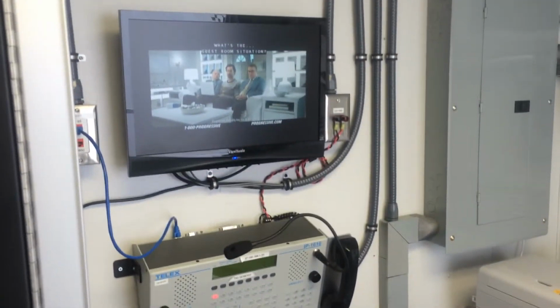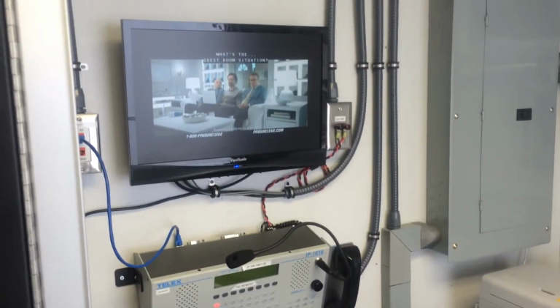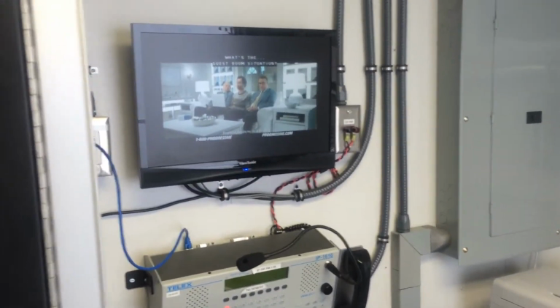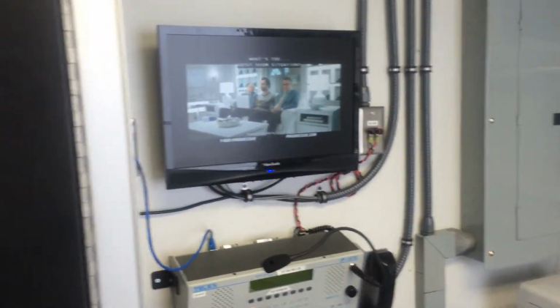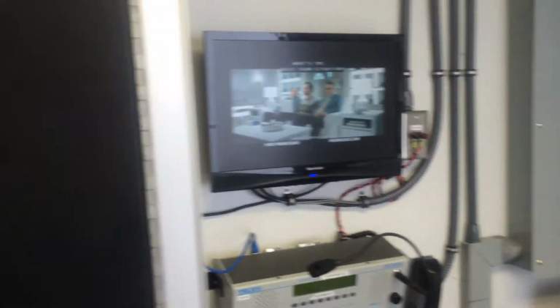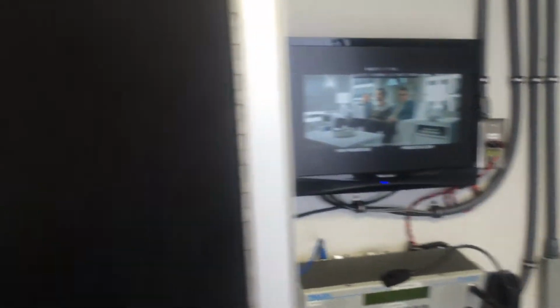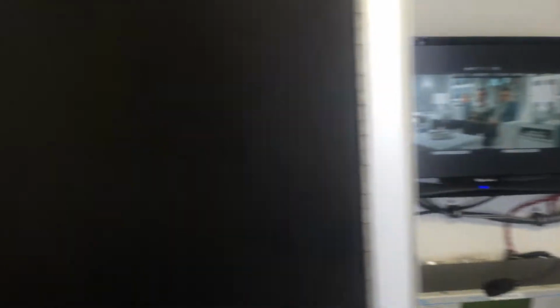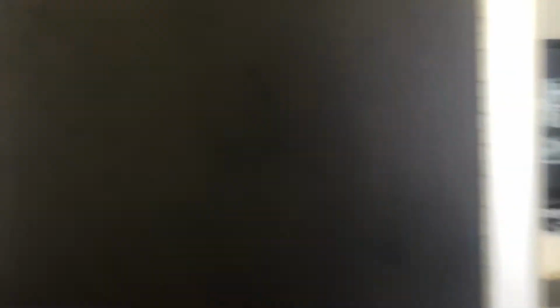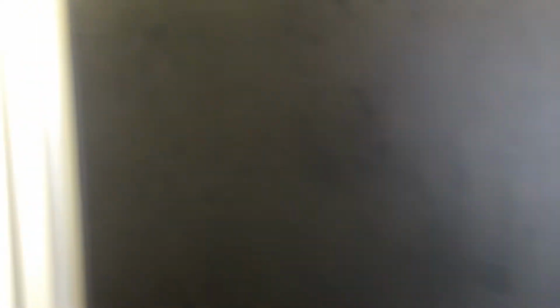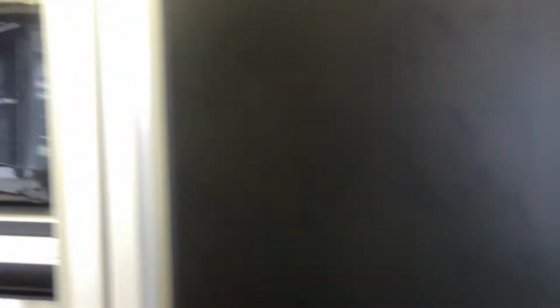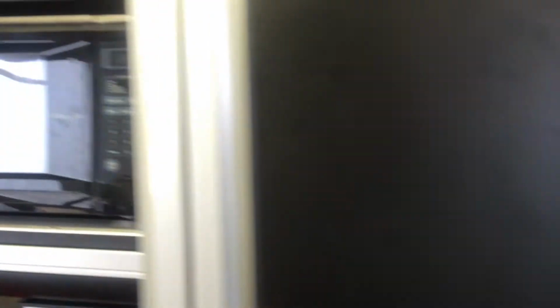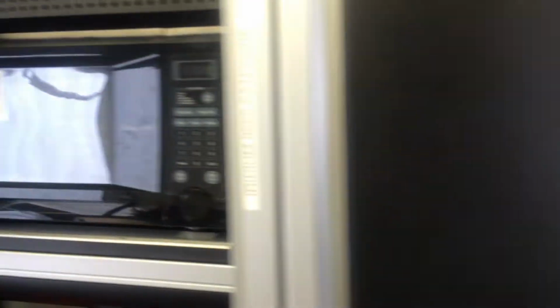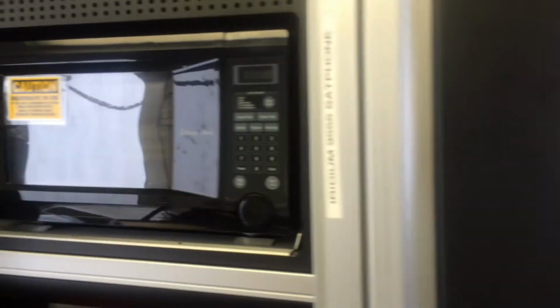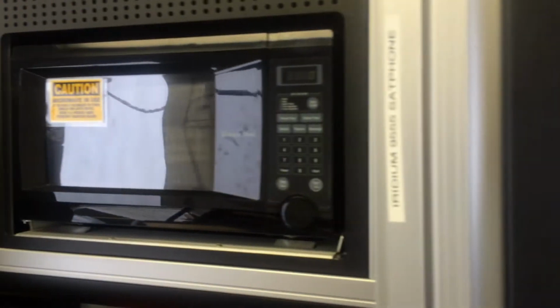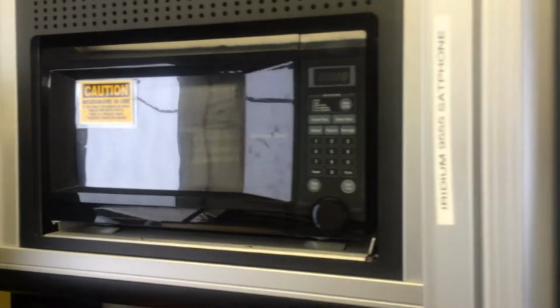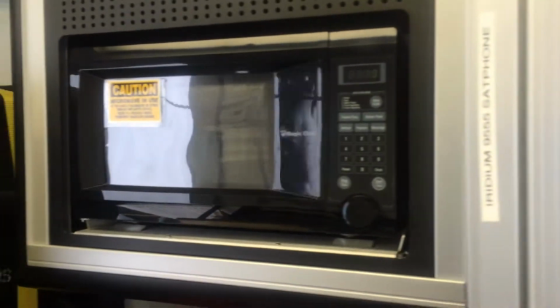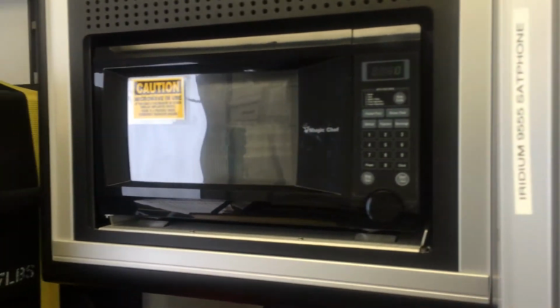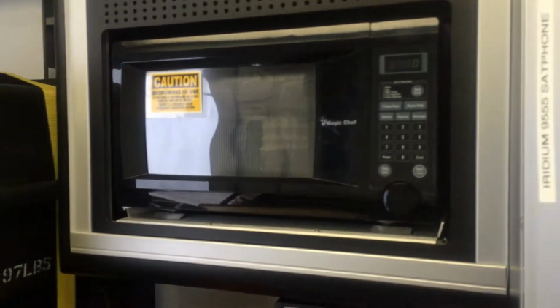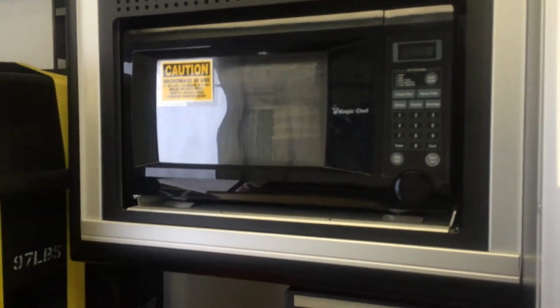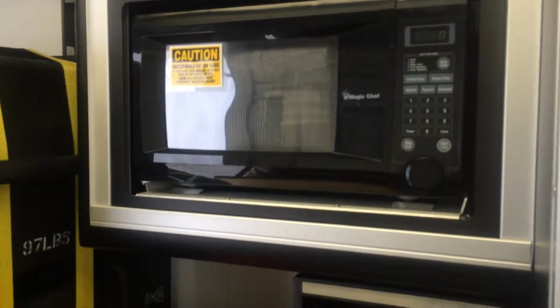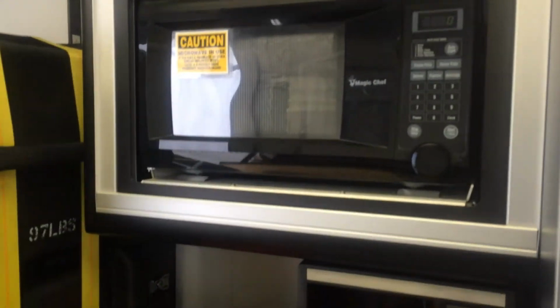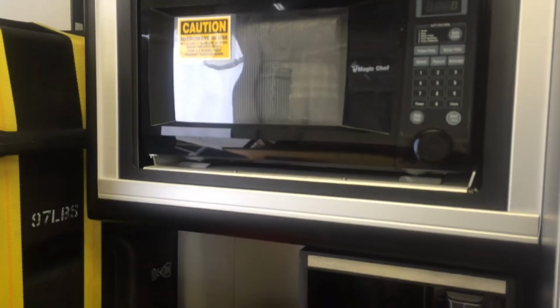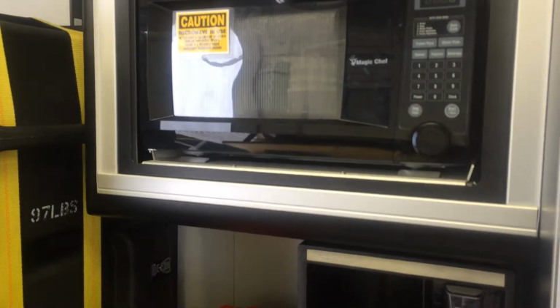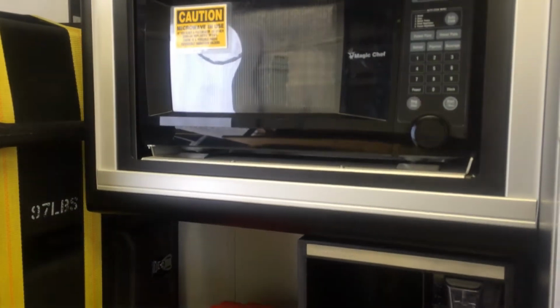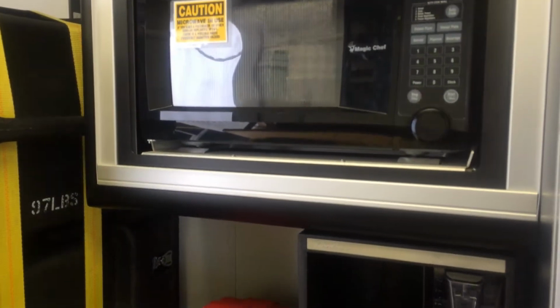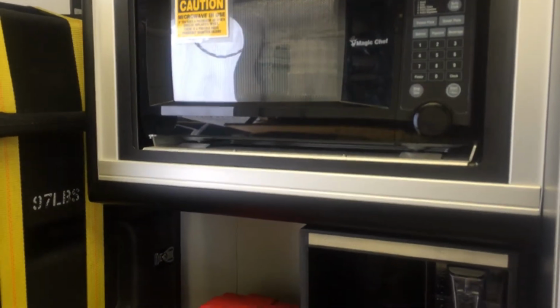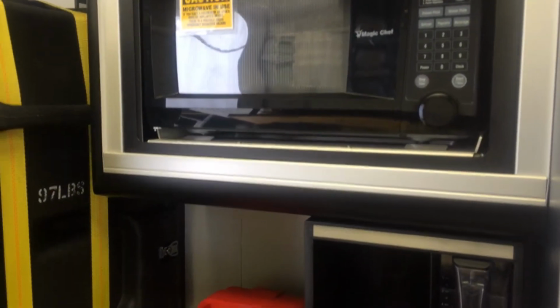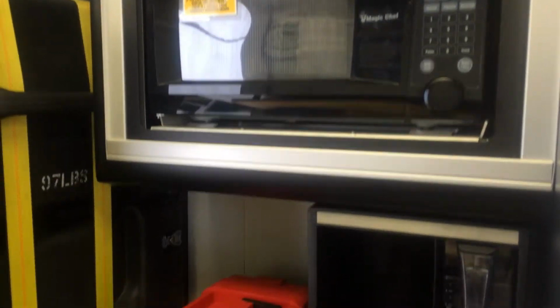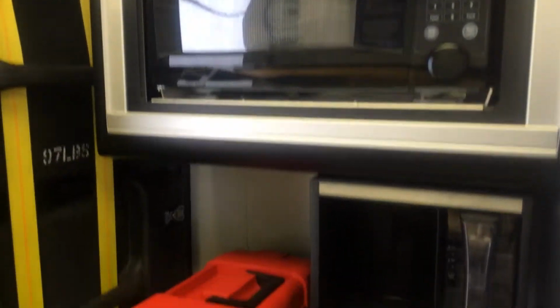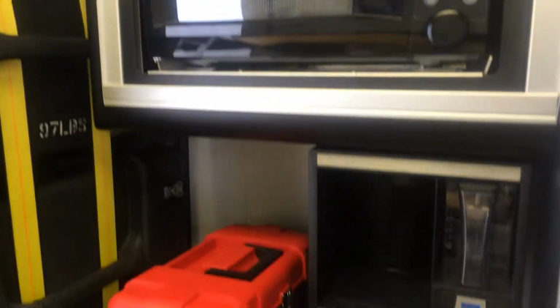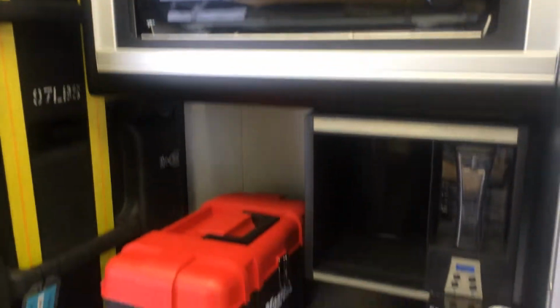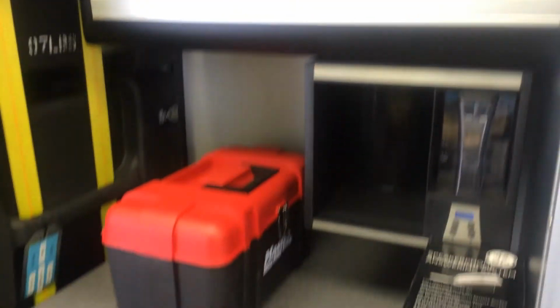TV, microwave, and there's a coffee pot that goes there too.